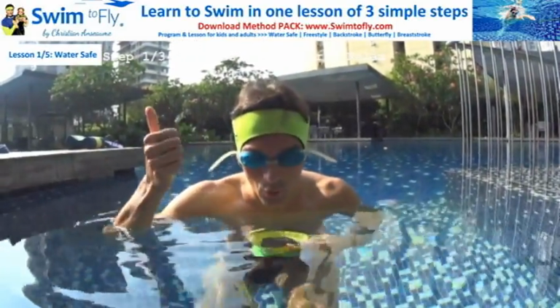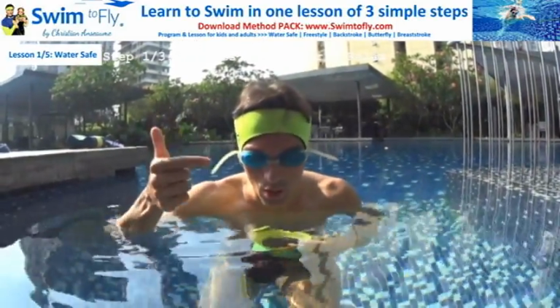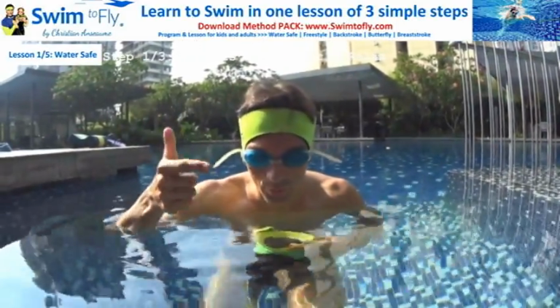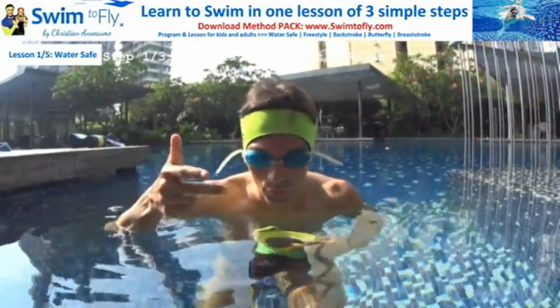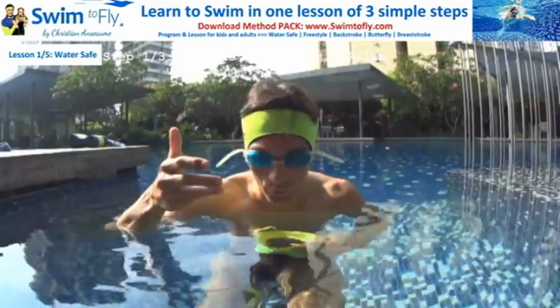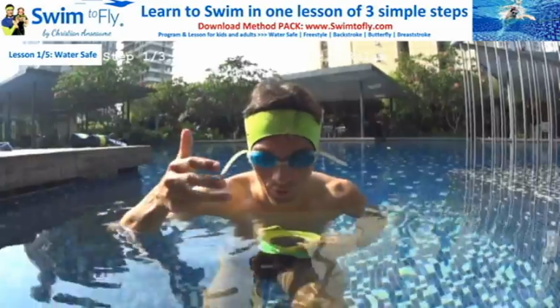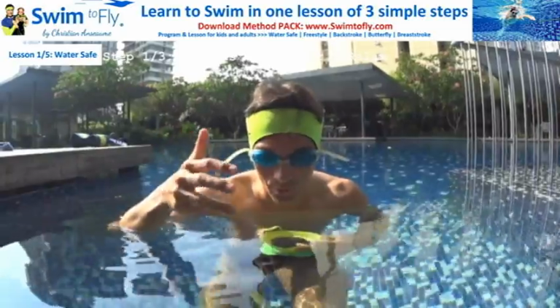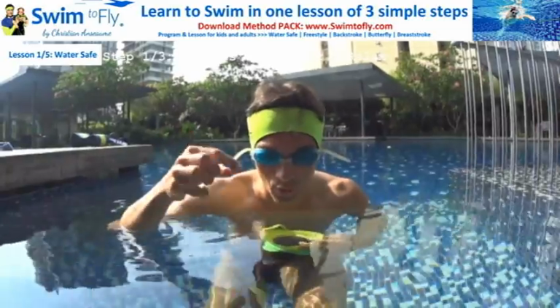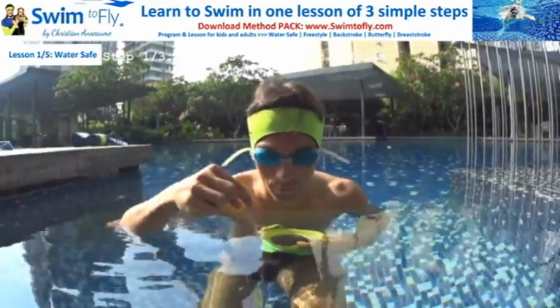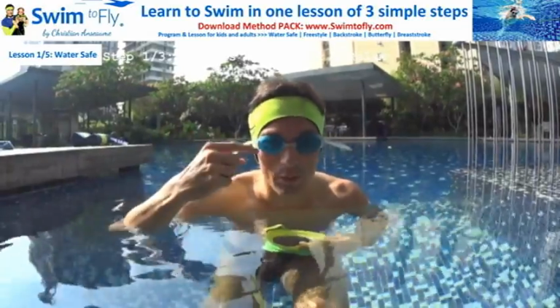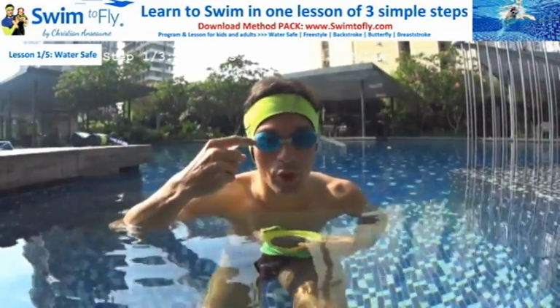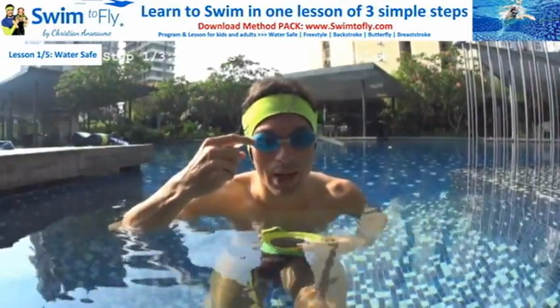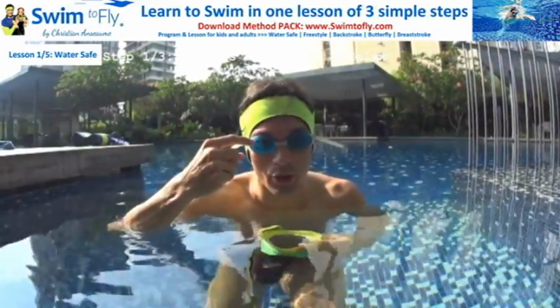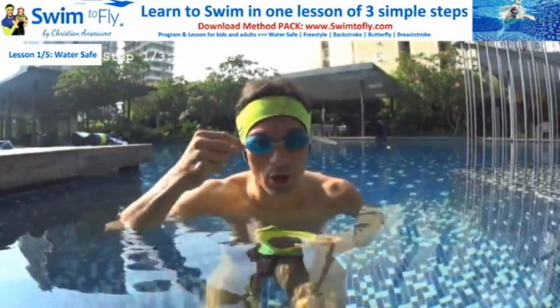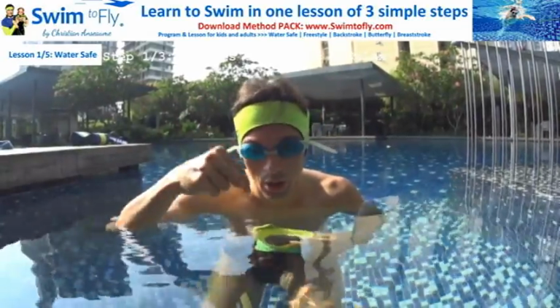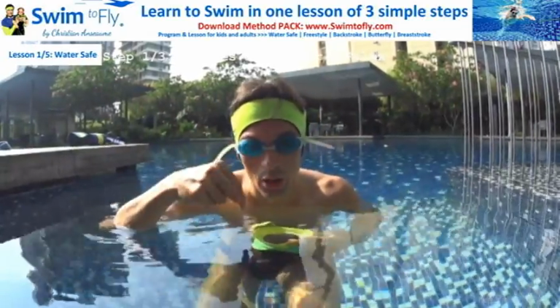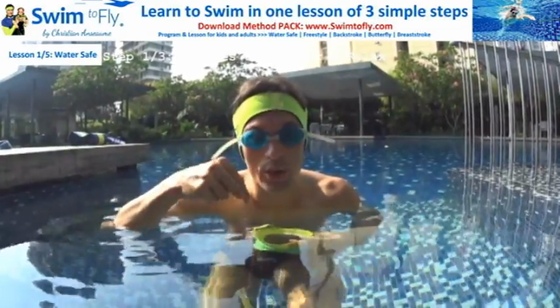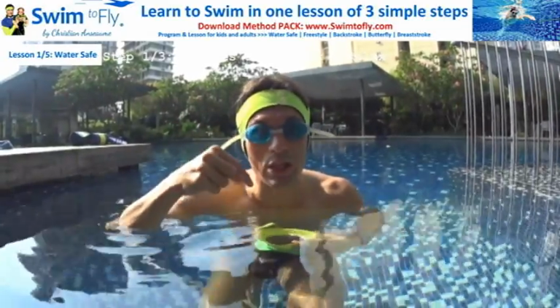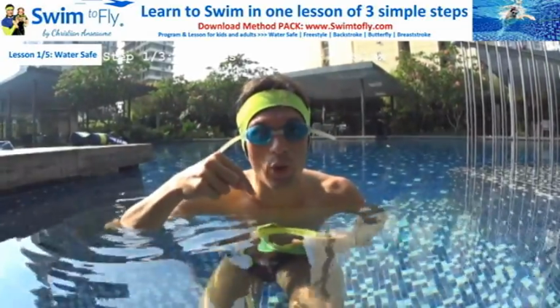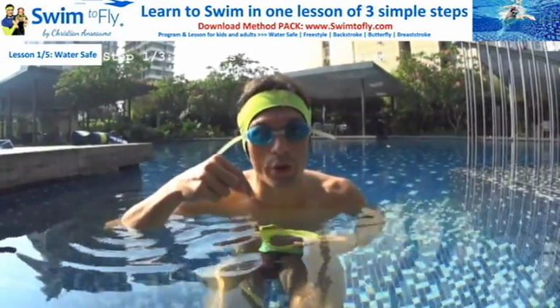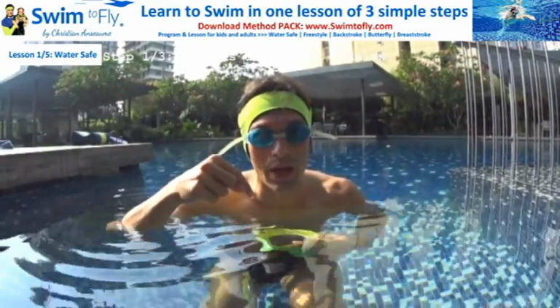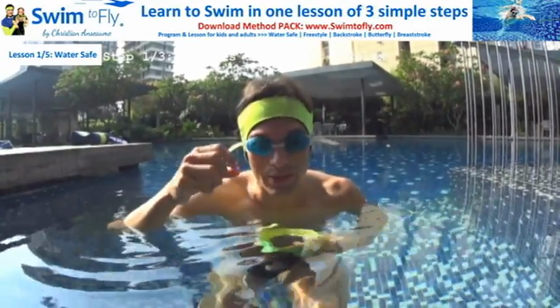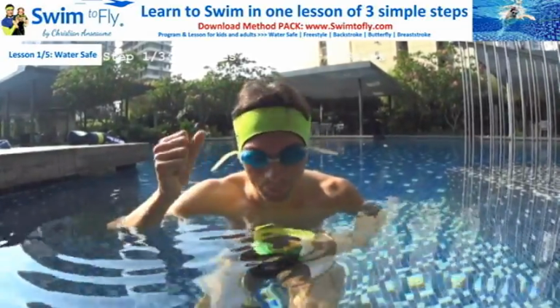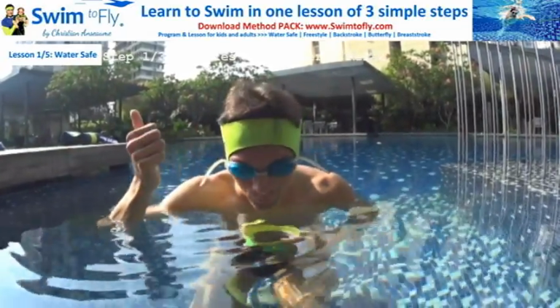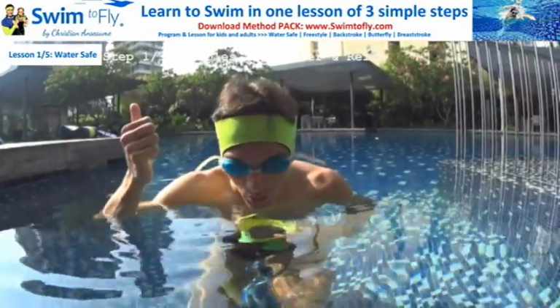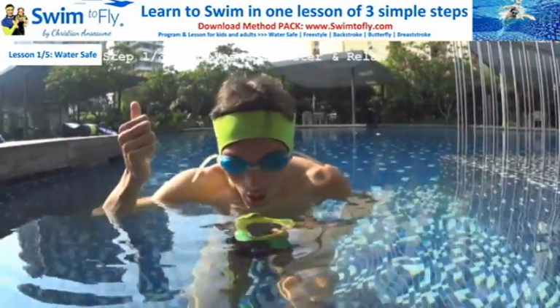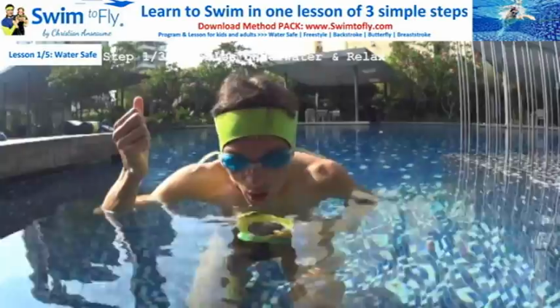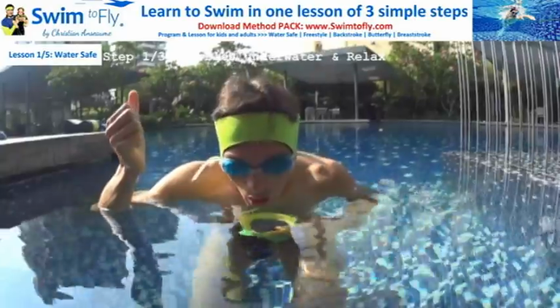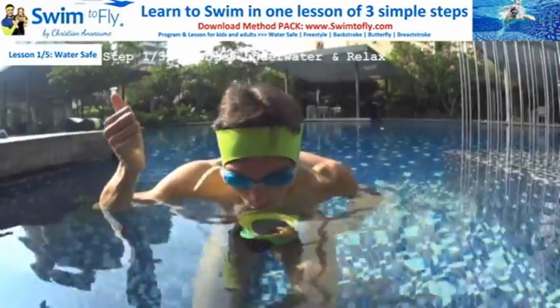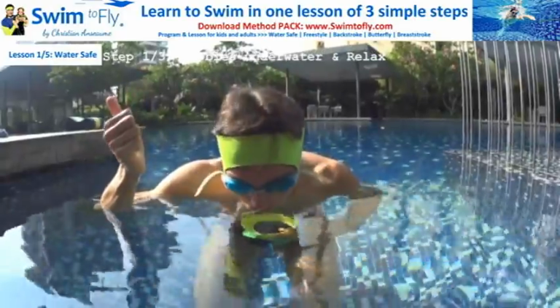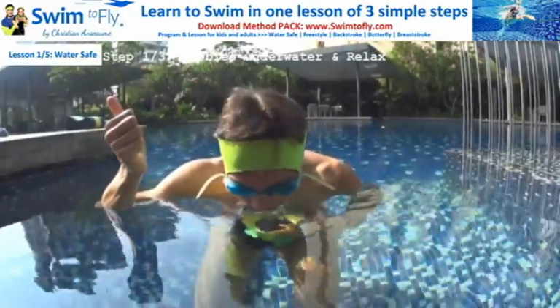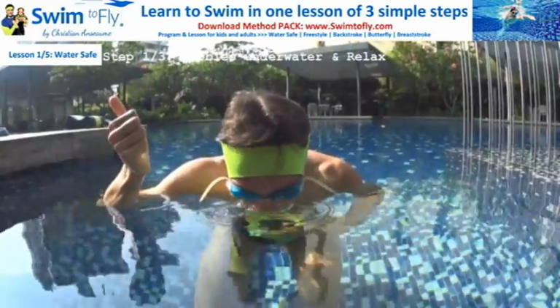One, two, three, four, five — with your eyes, your goggles, looking in the water and relax. One, two, three — with your nose in the water.